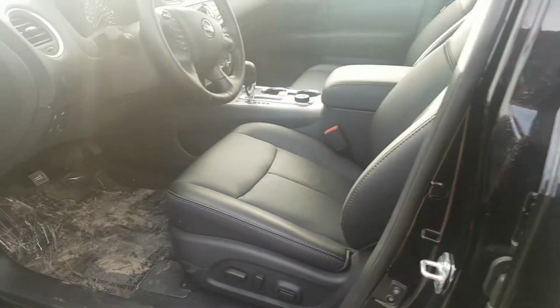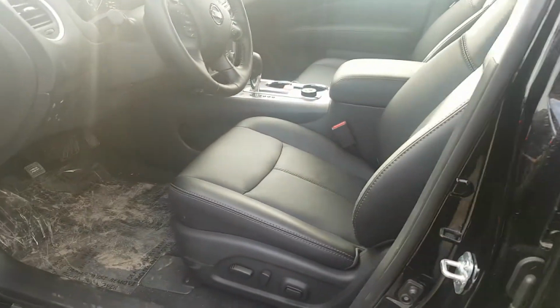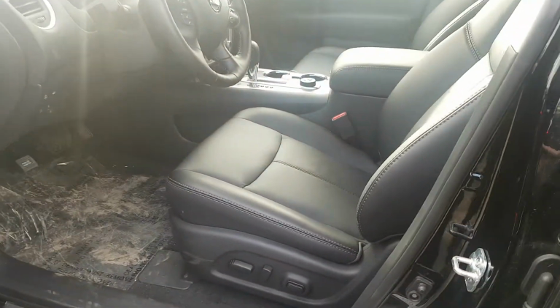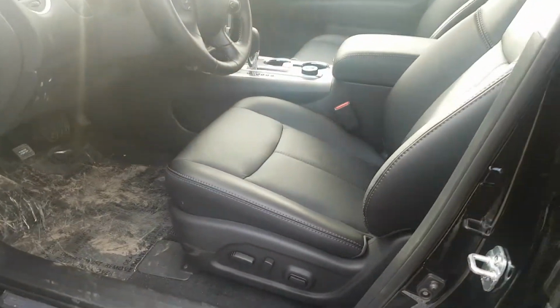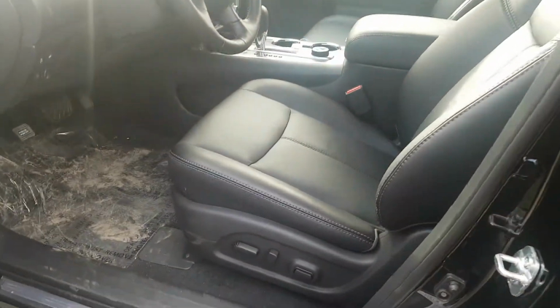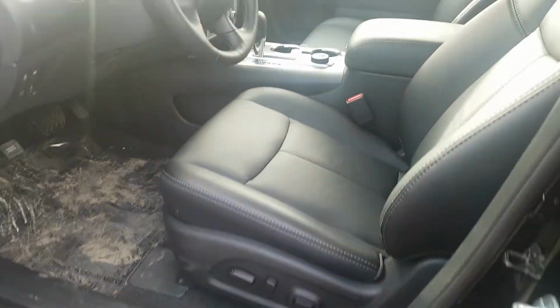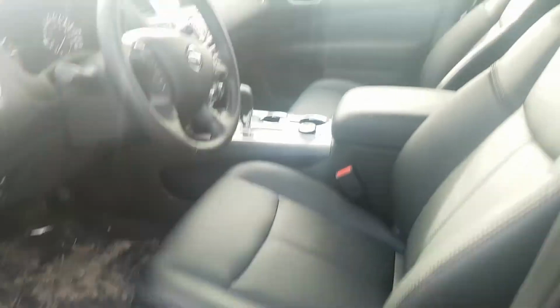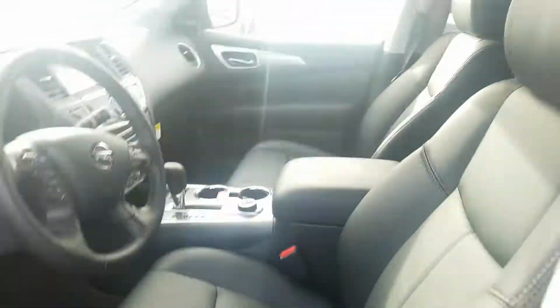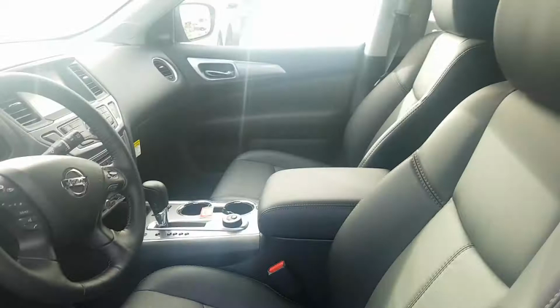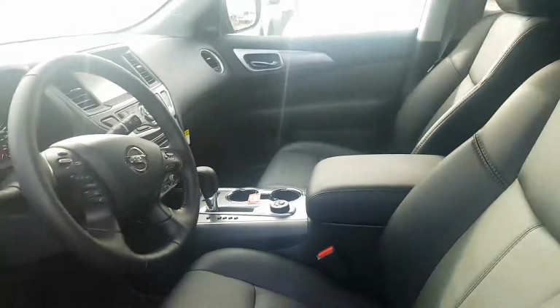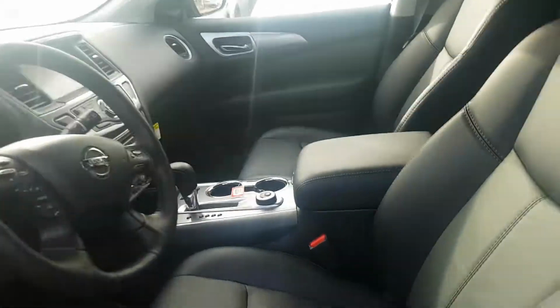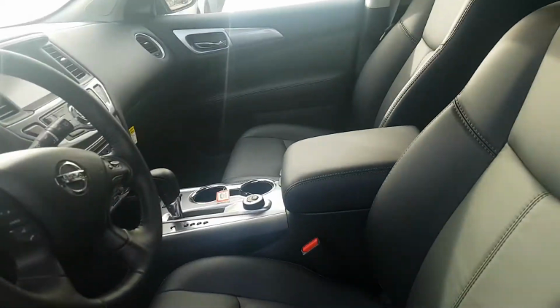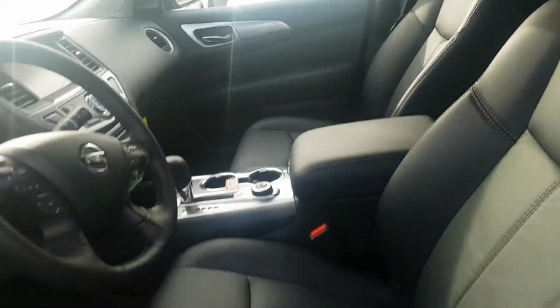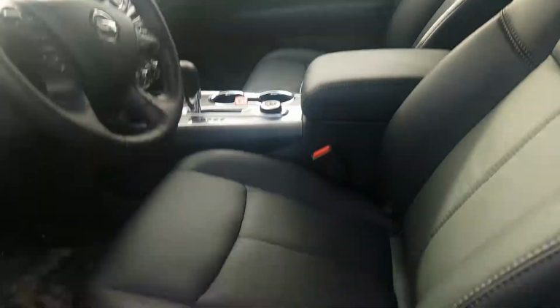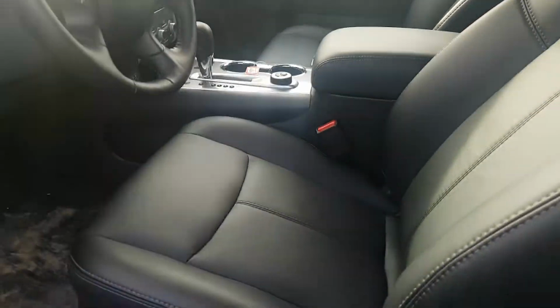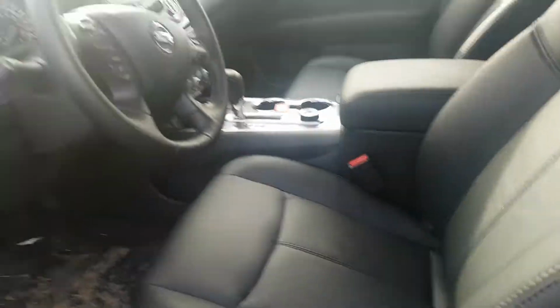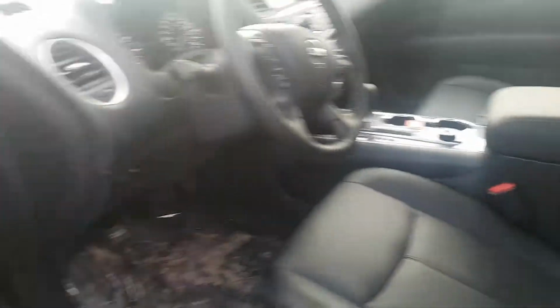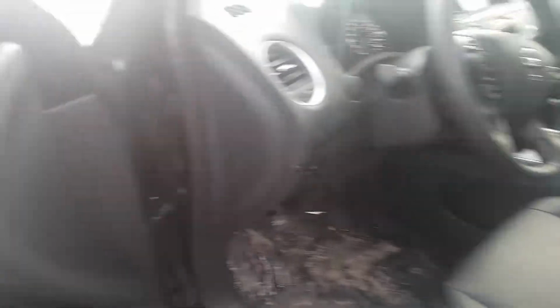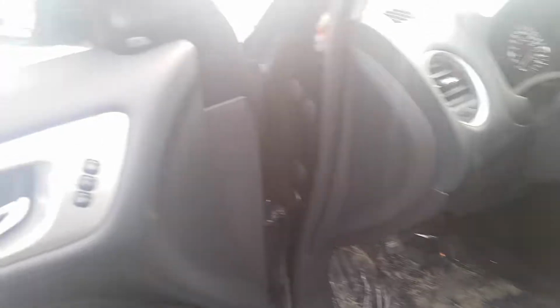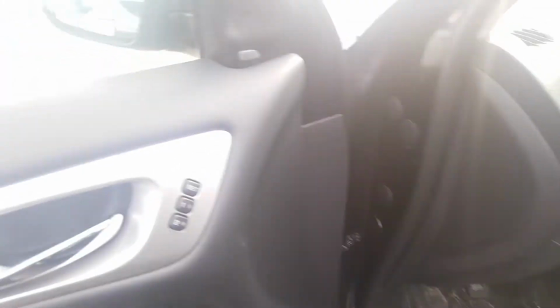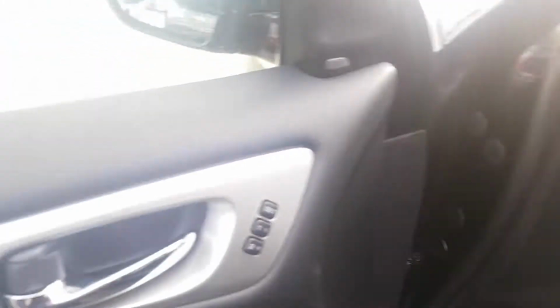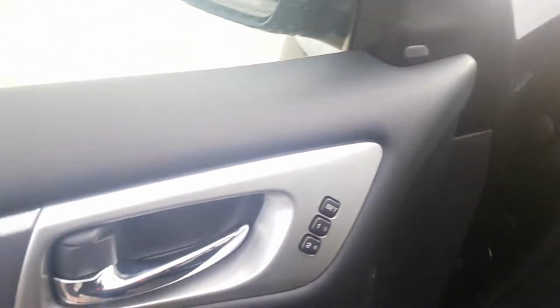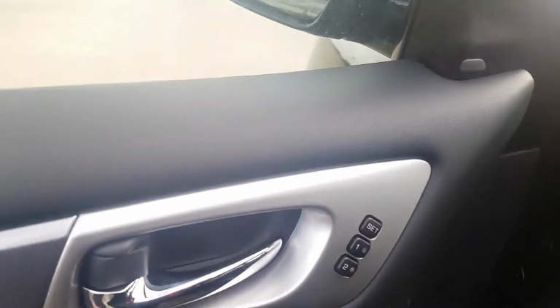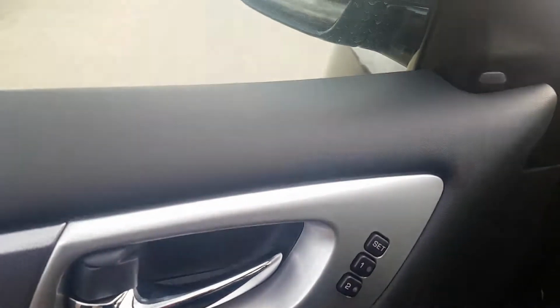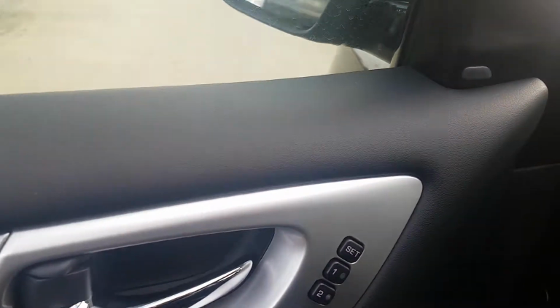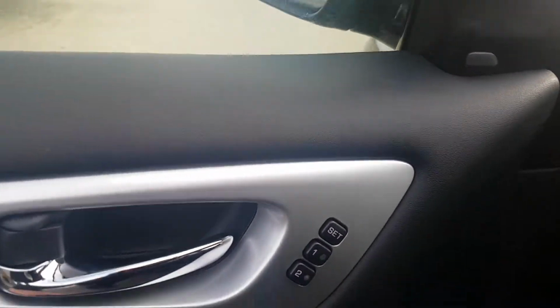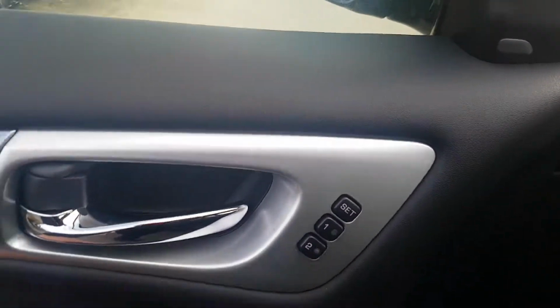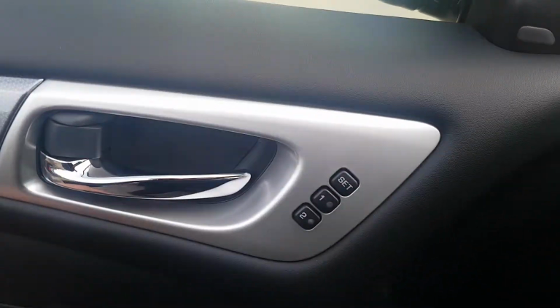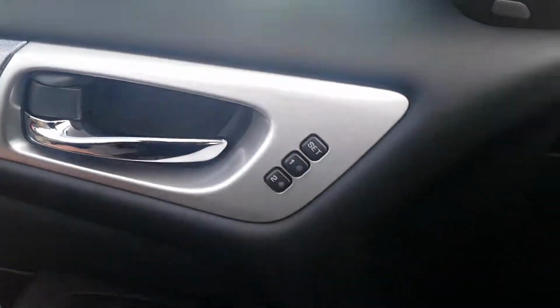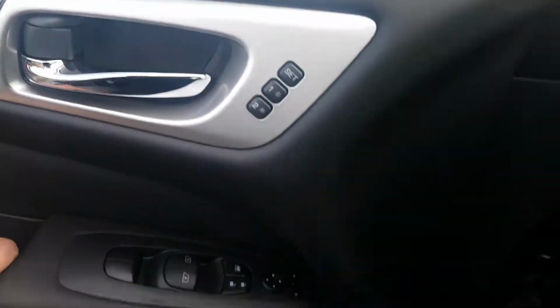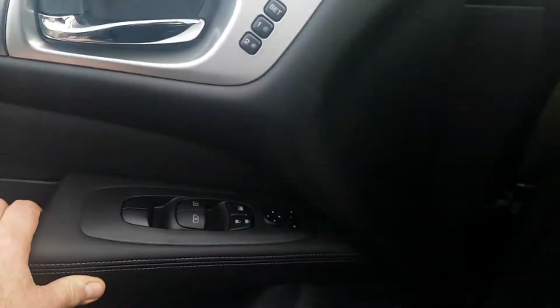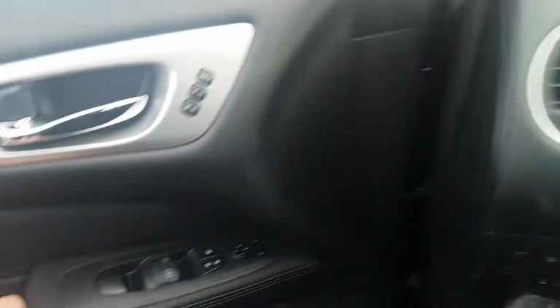Power seats, both passenger and driver, with memory seating for two.